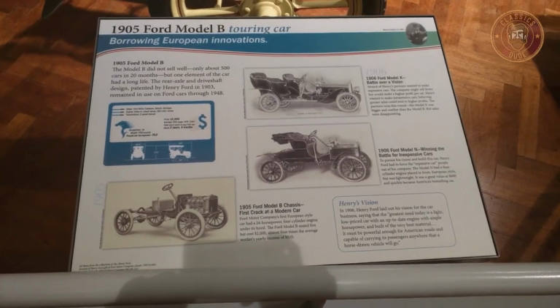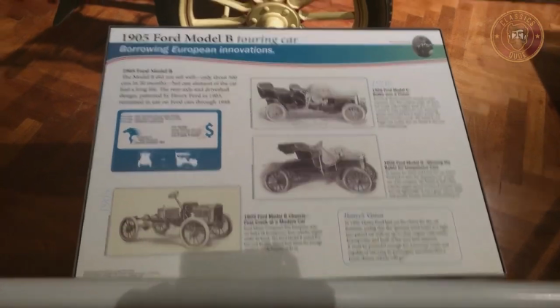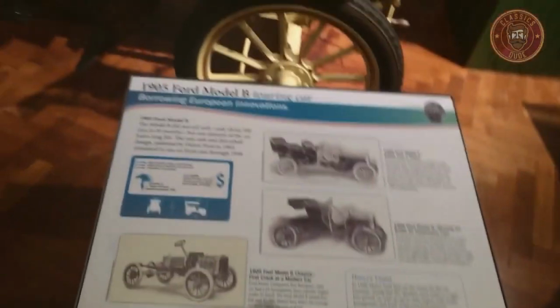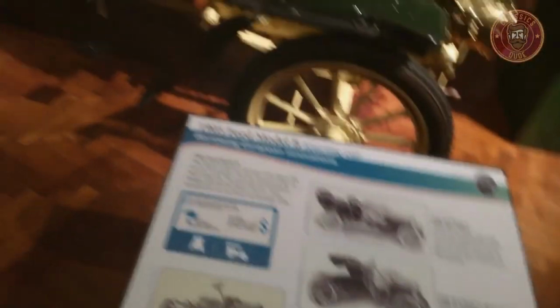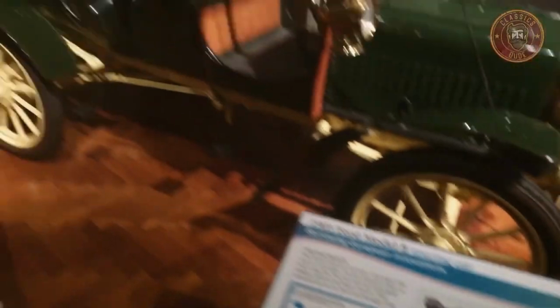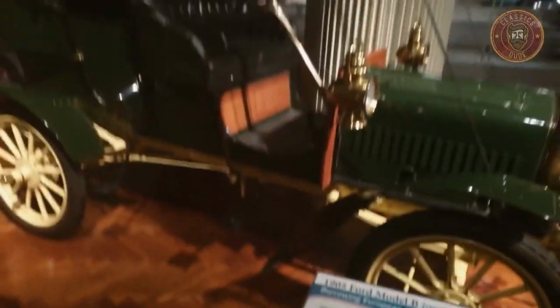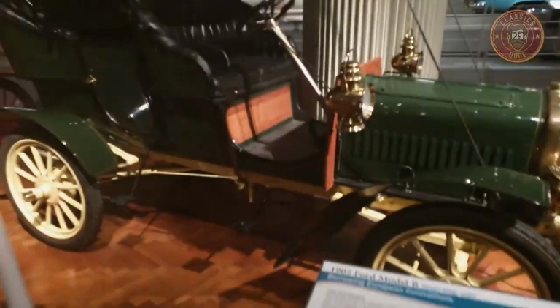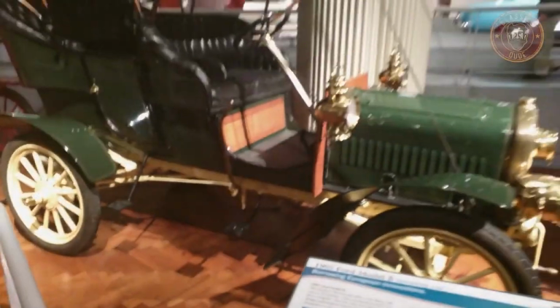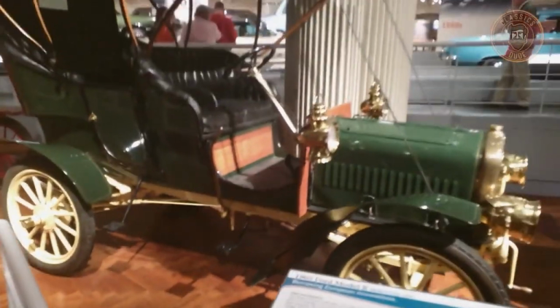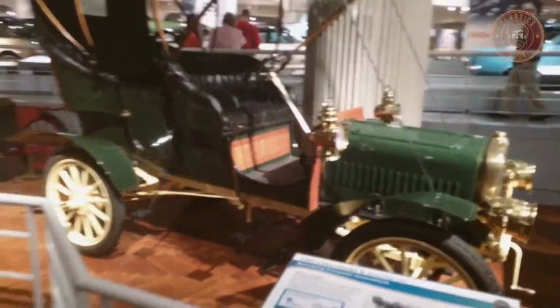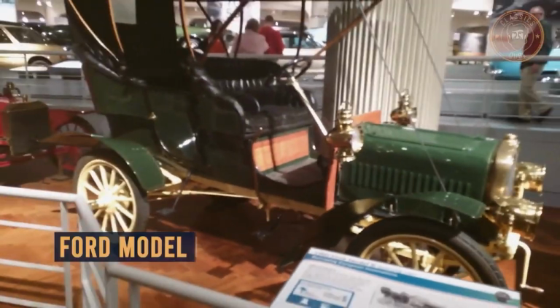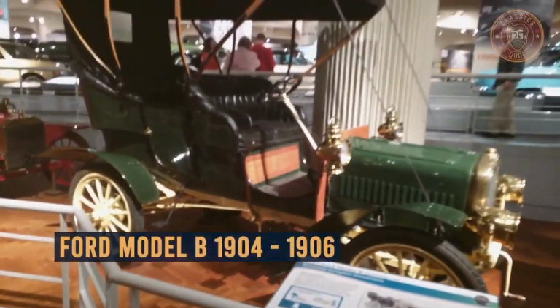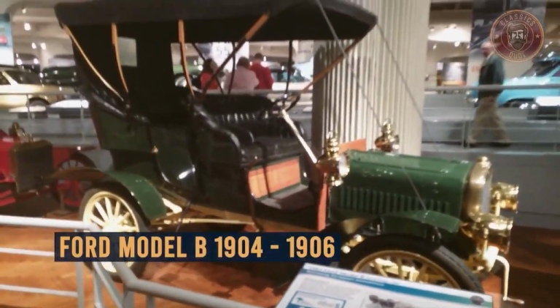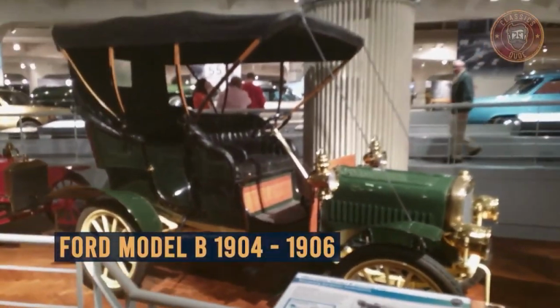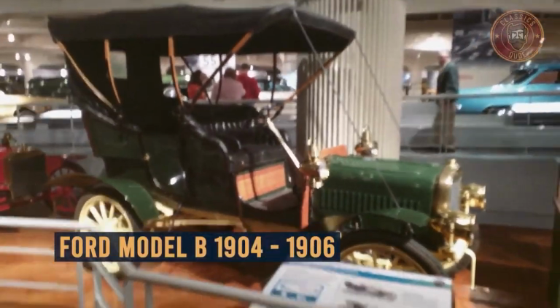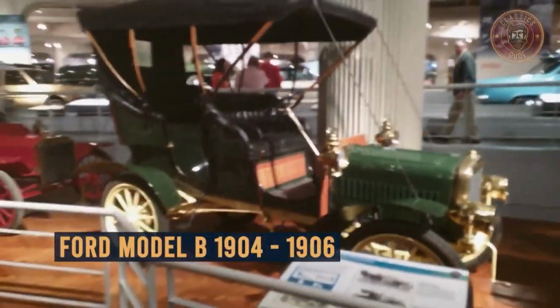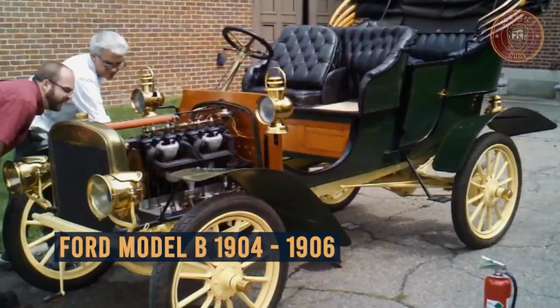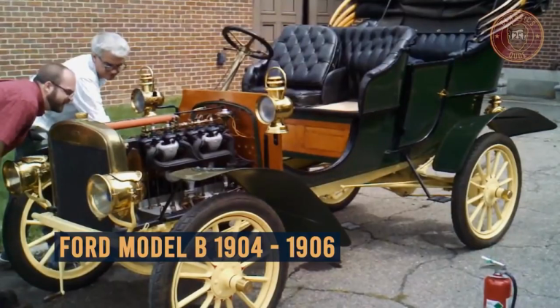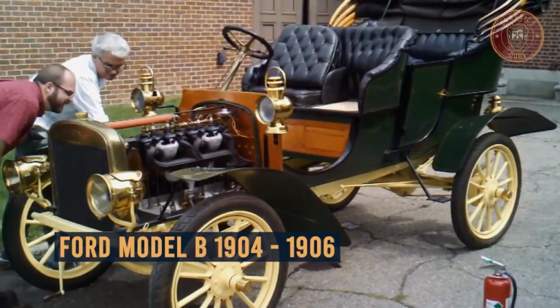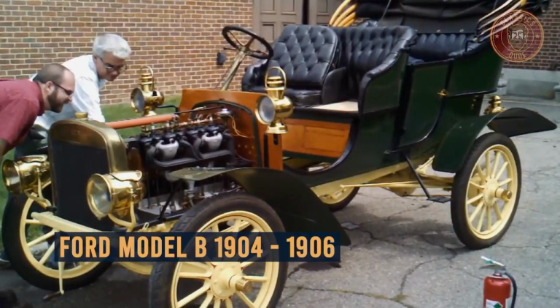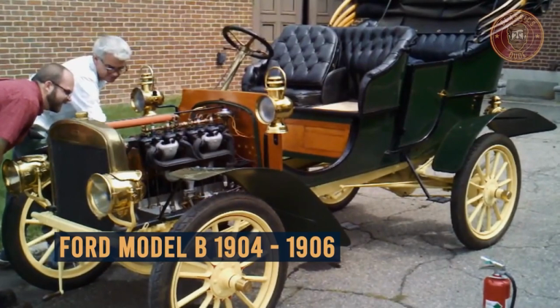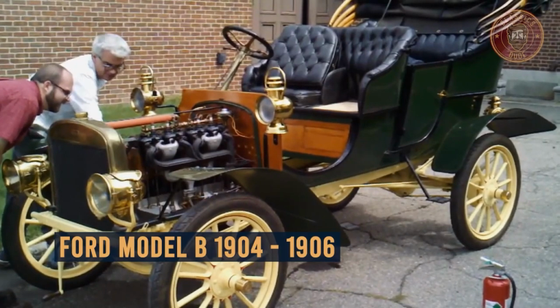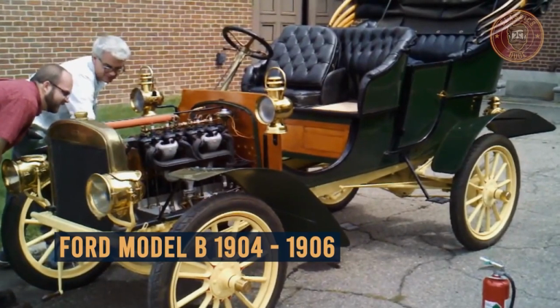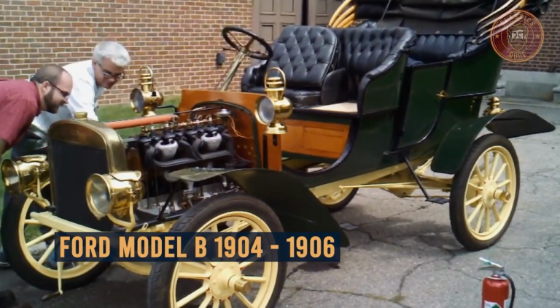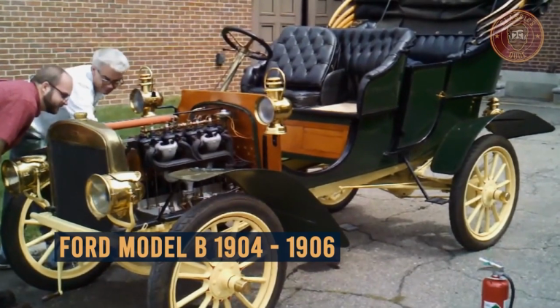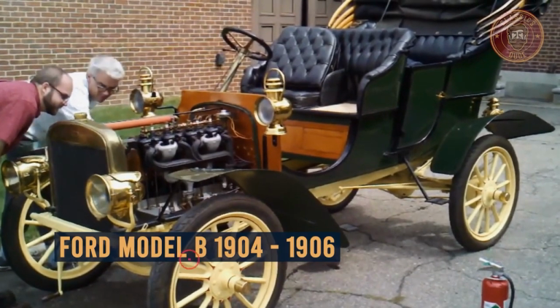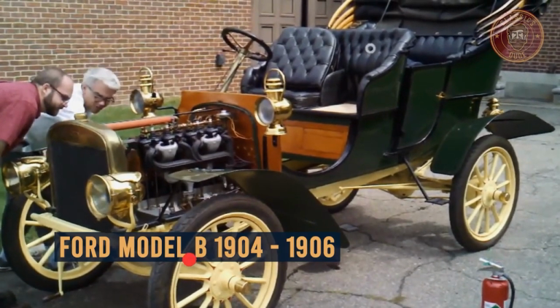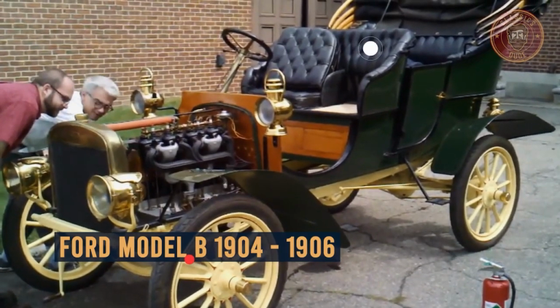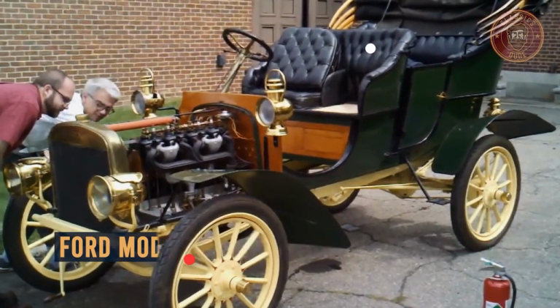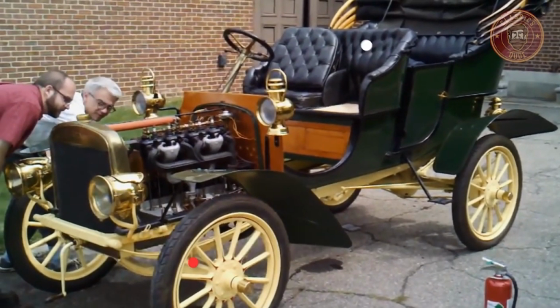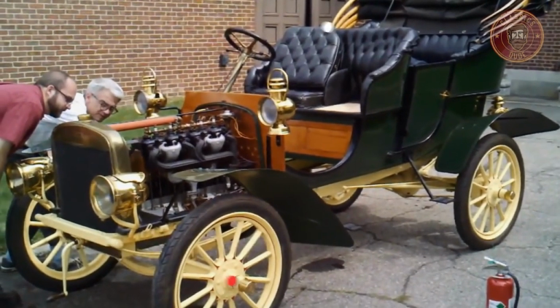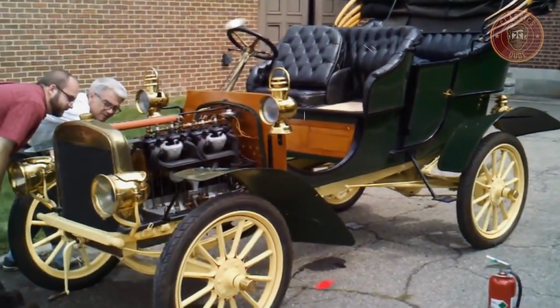In this video, you will get a closer look at the Ford Model B — an overview, its design, price range, and more, so stay tuned.